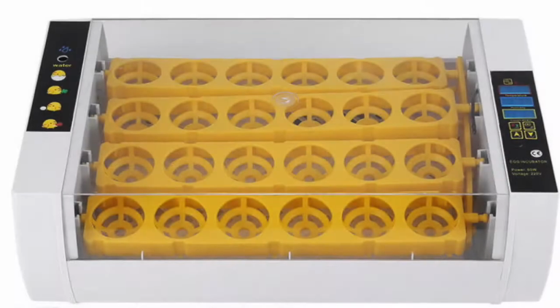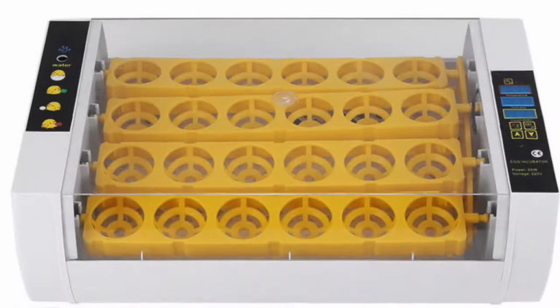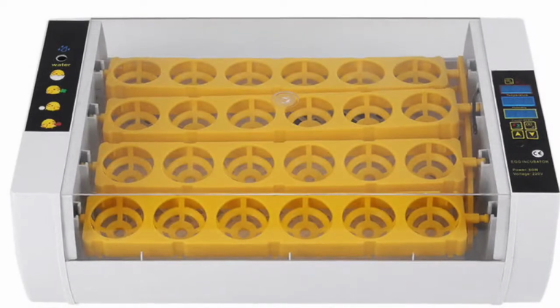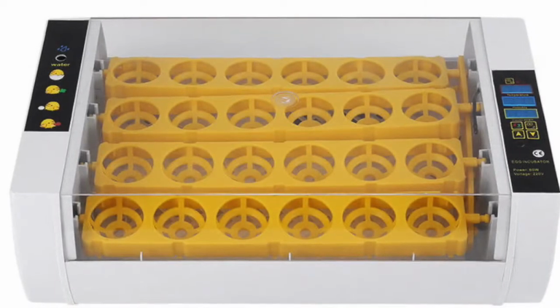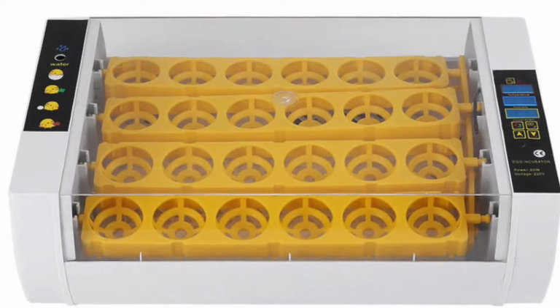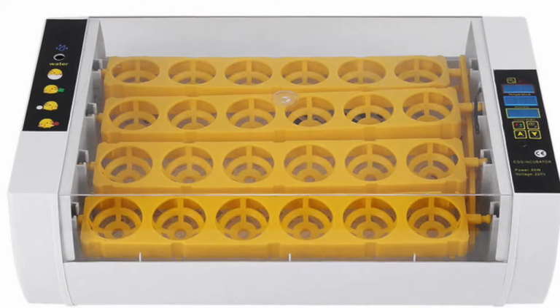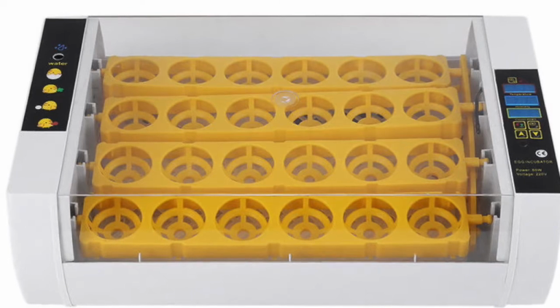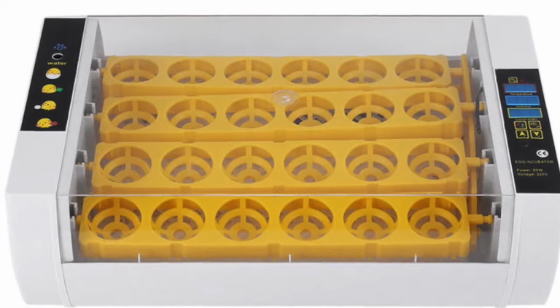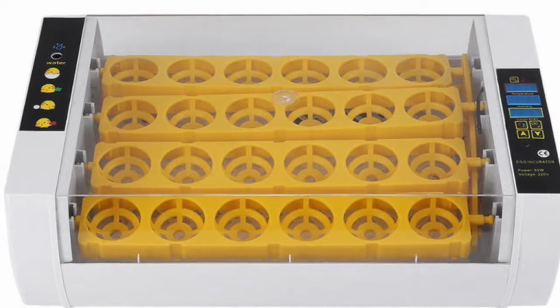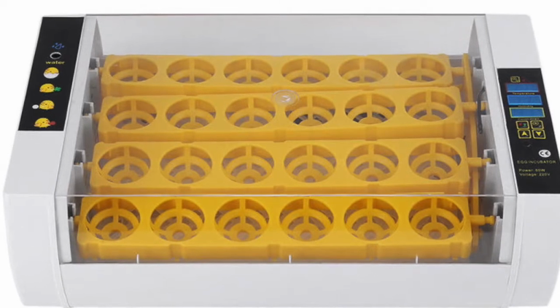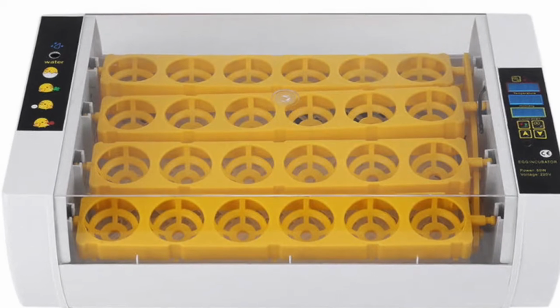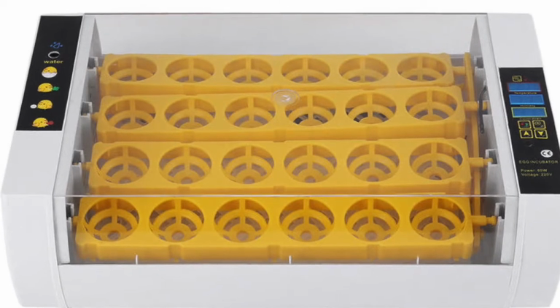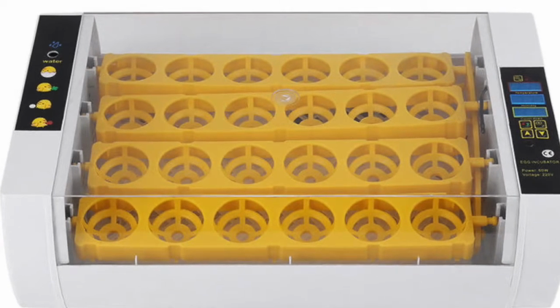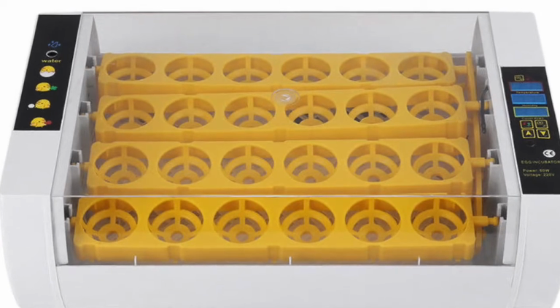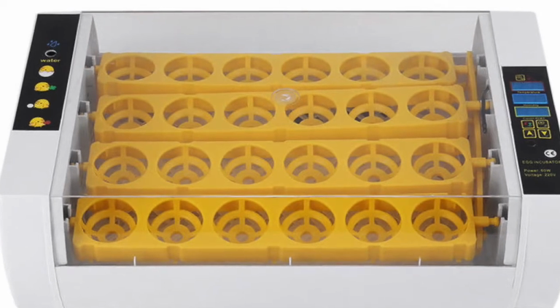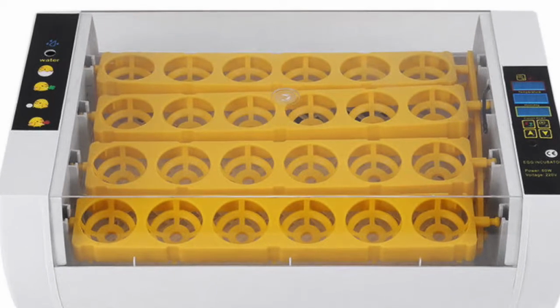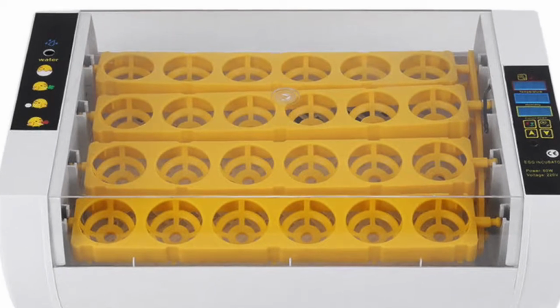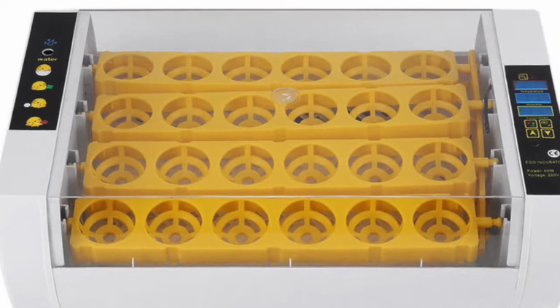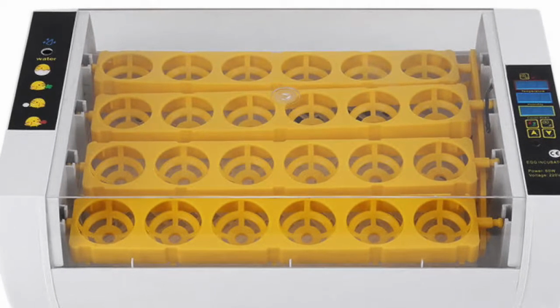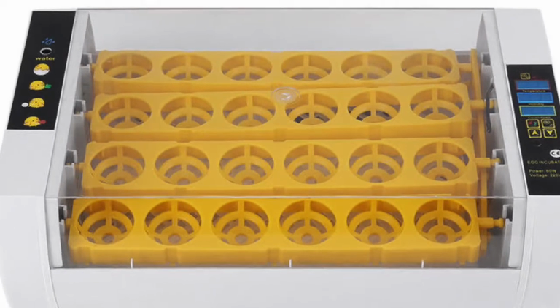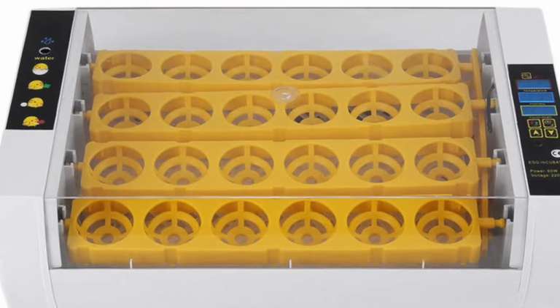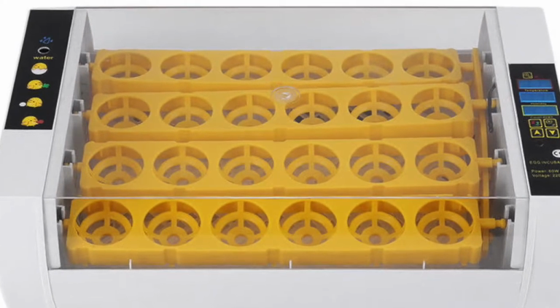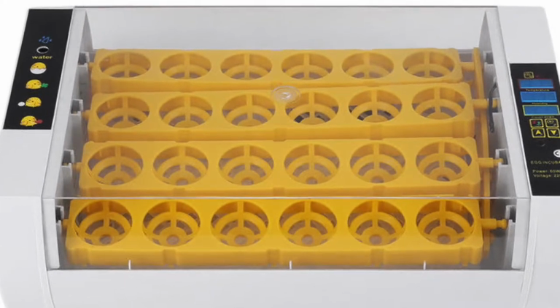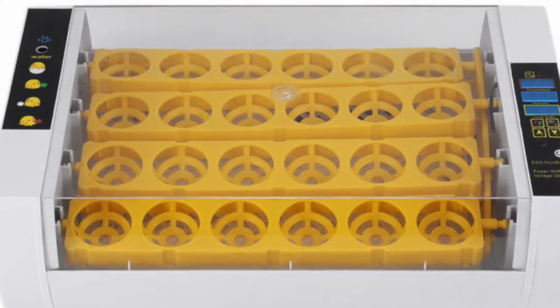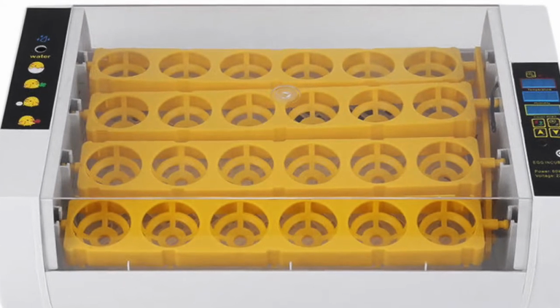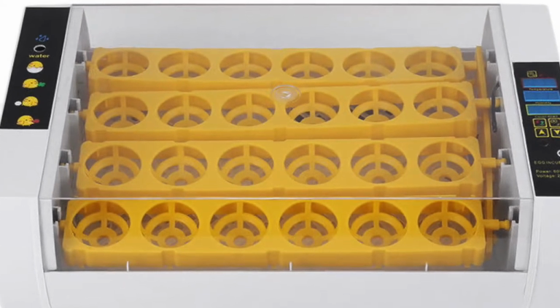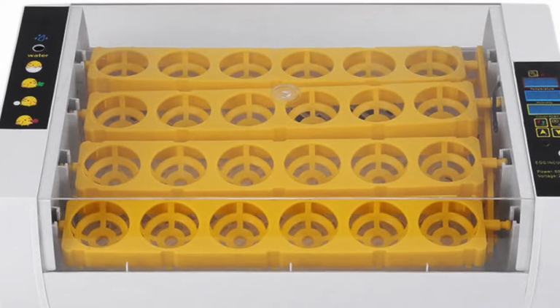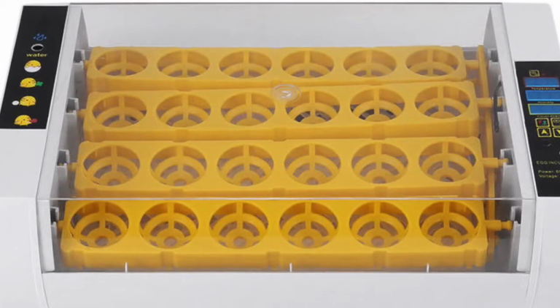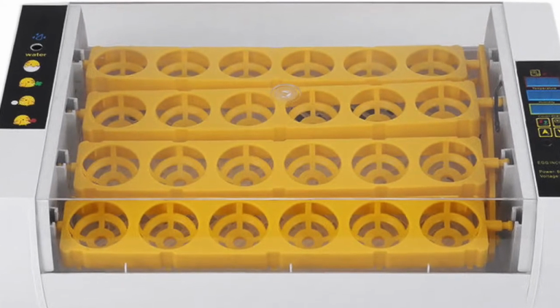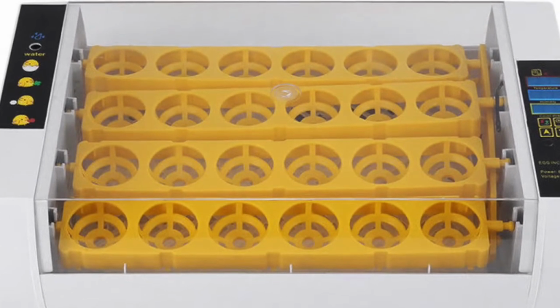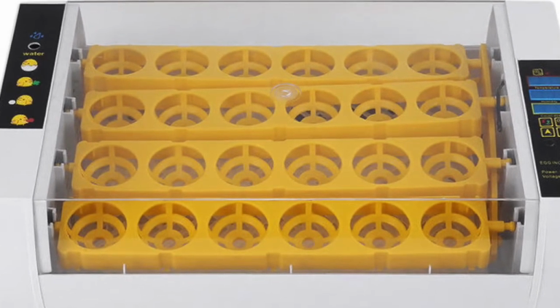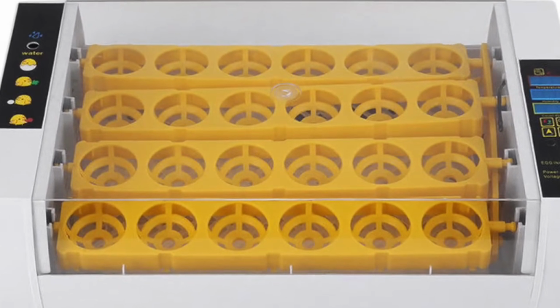Hello all, welcome to my video review of possibly the worst incubator ever.